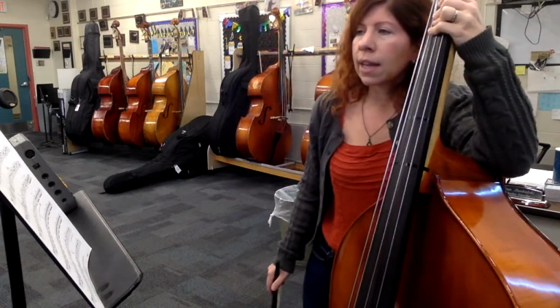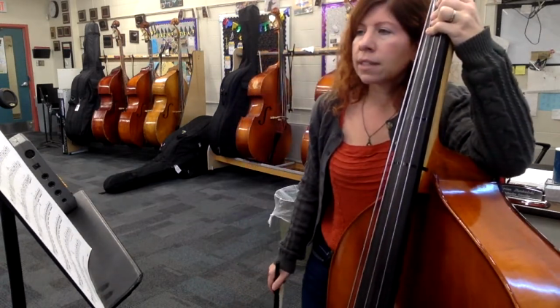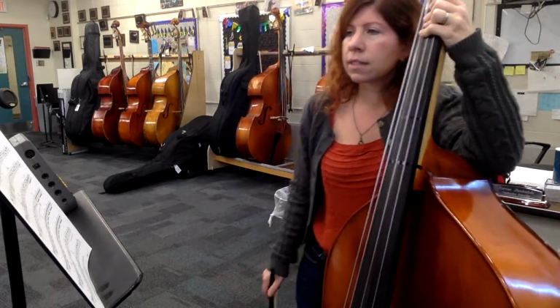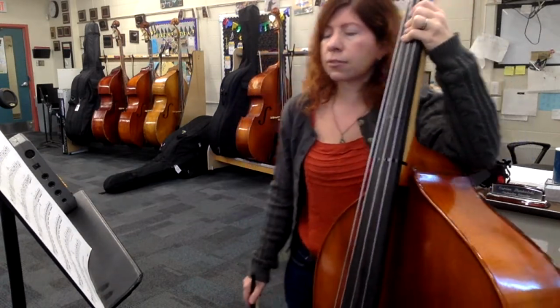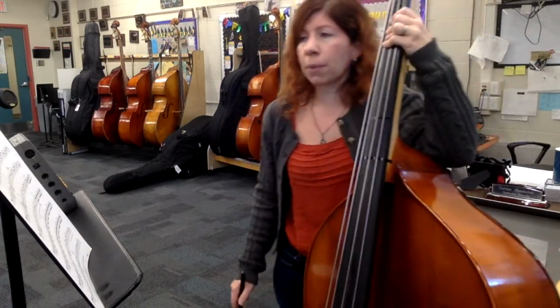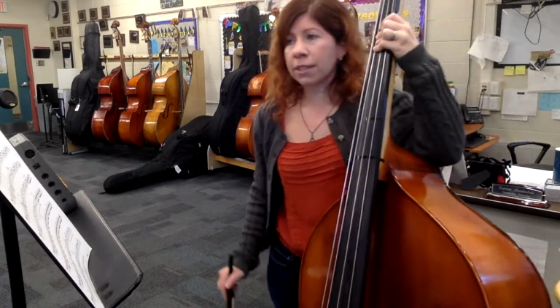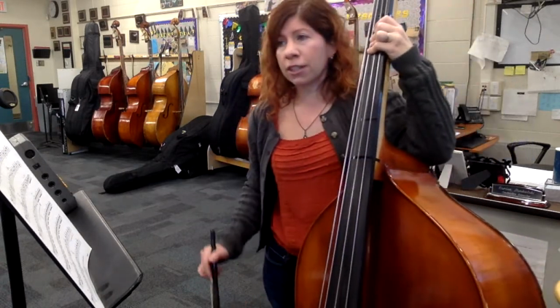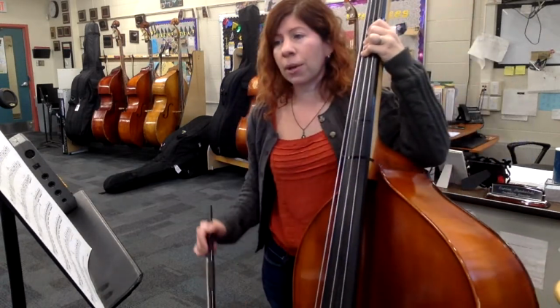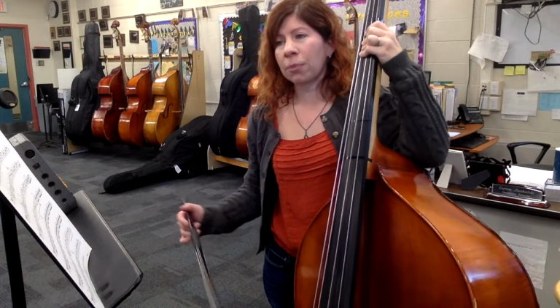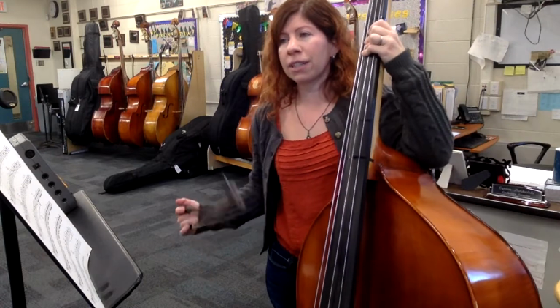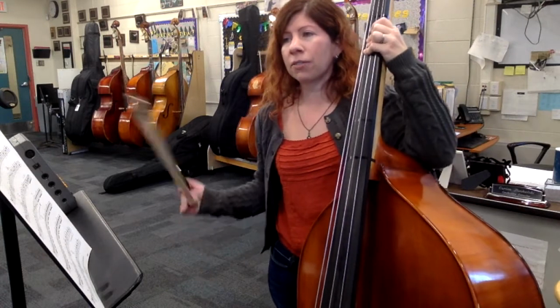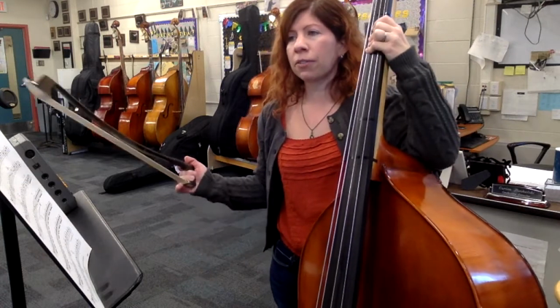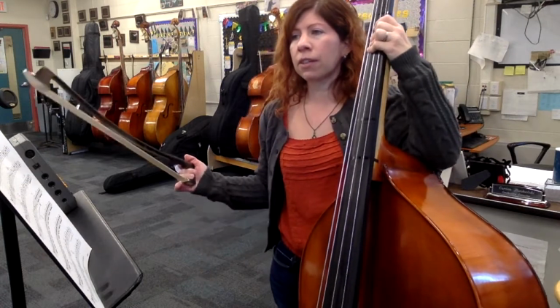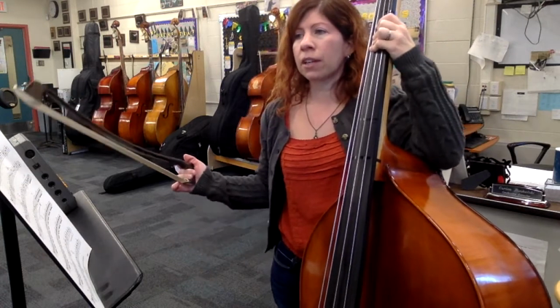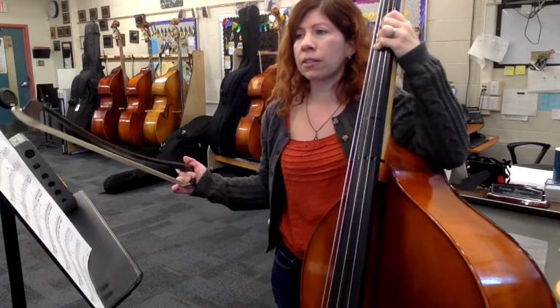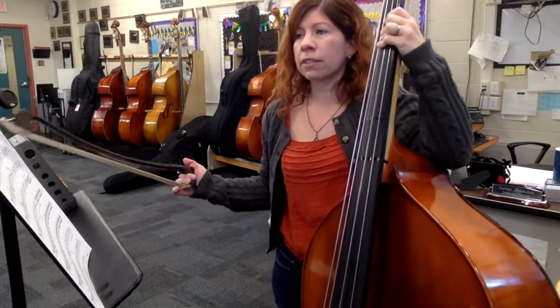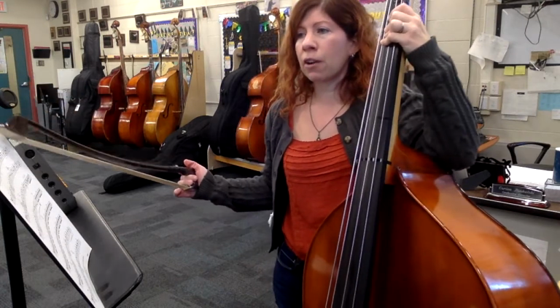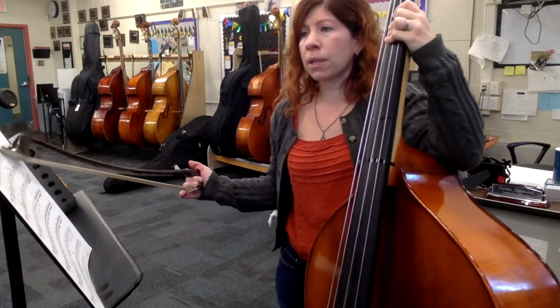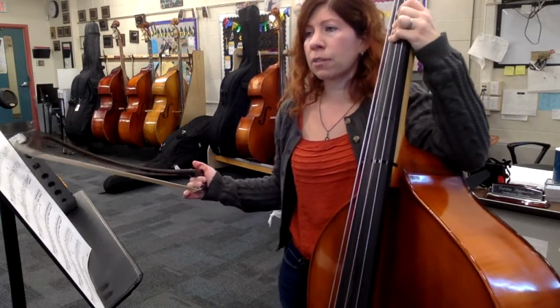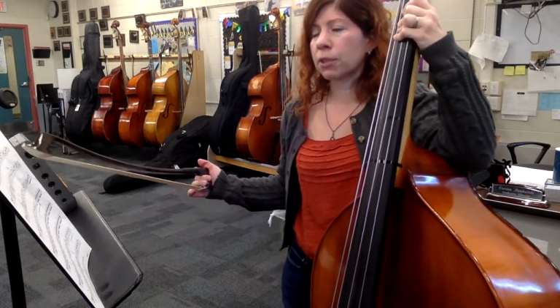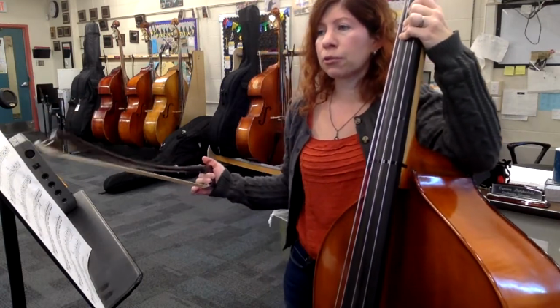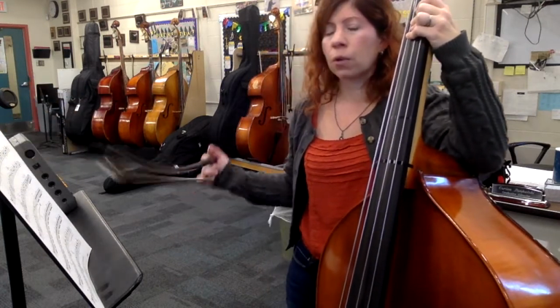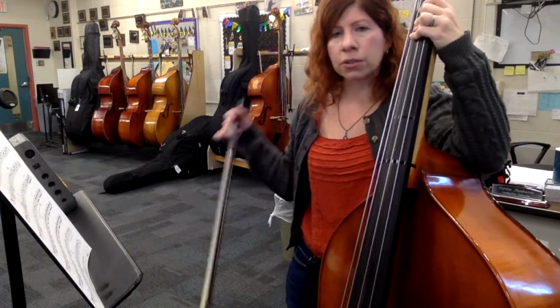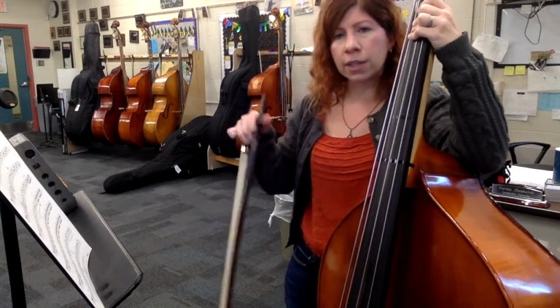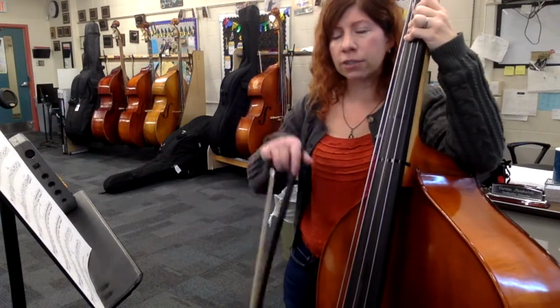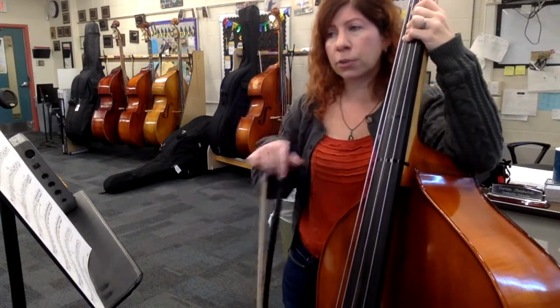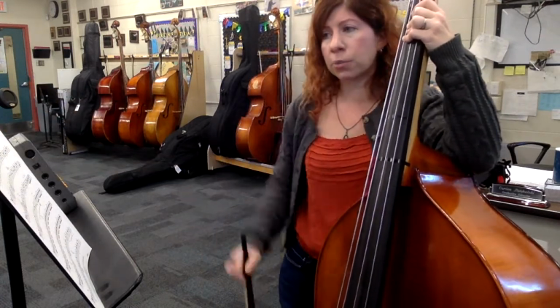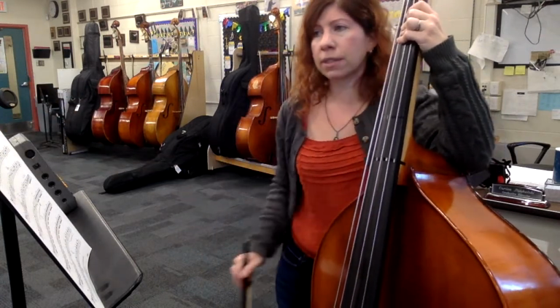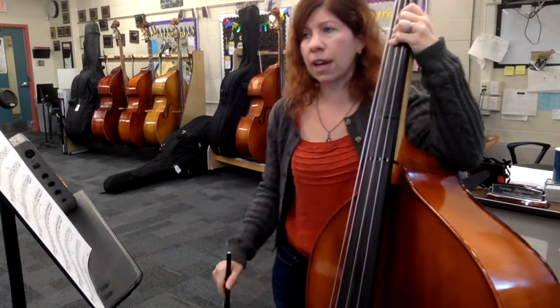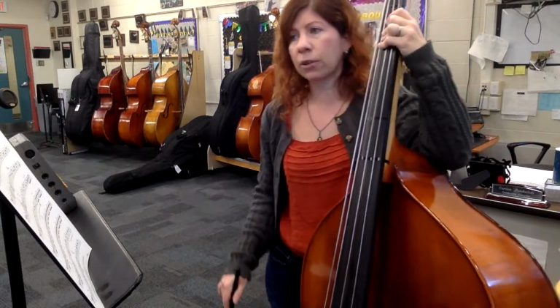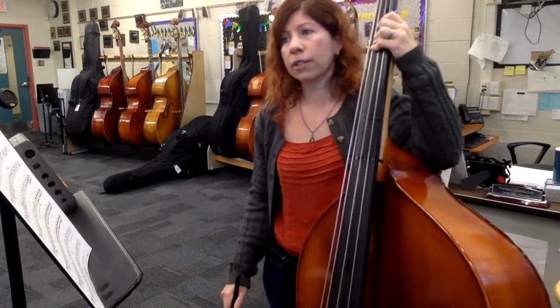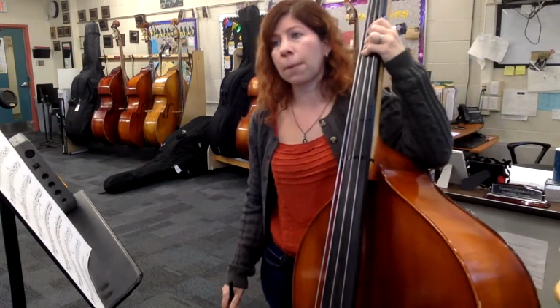For my sake as well, I'm going to leave off the downbeat of measure four so I can switch to pizzicato on time.